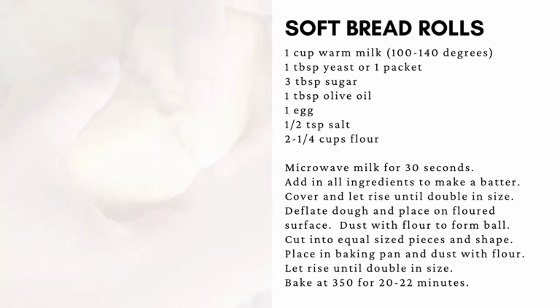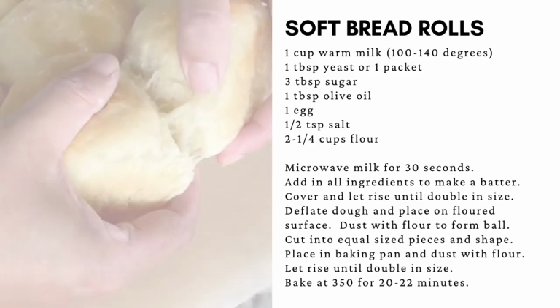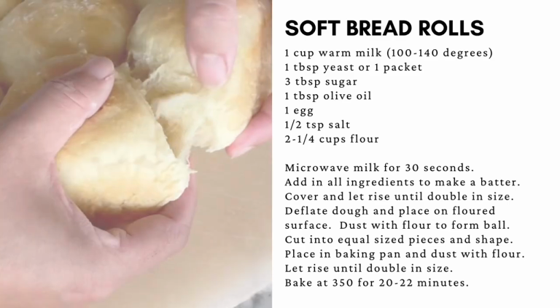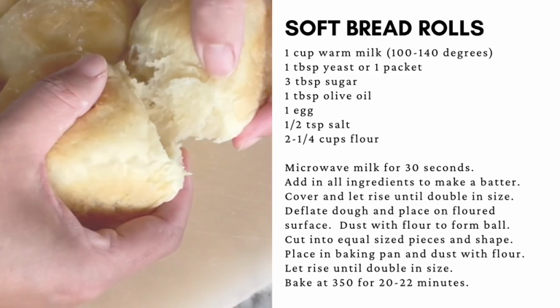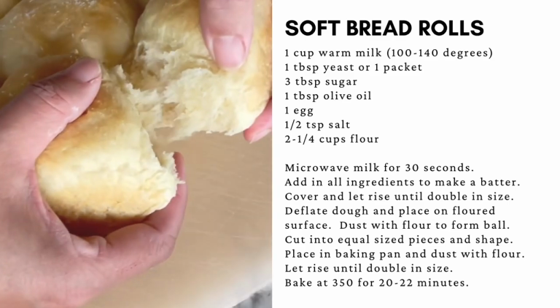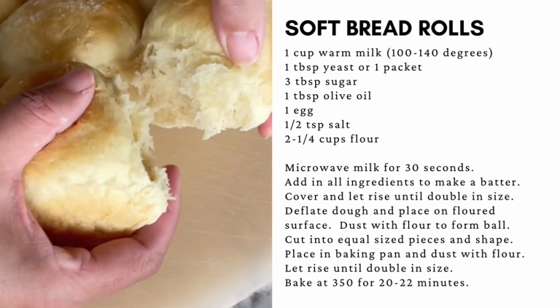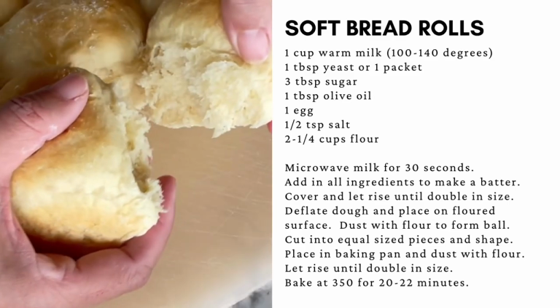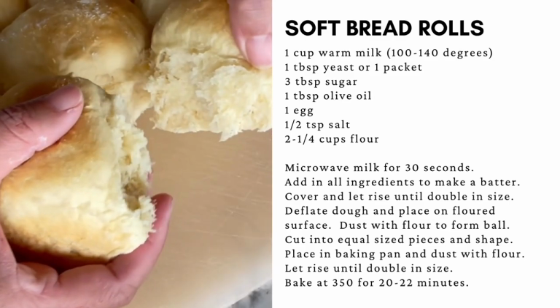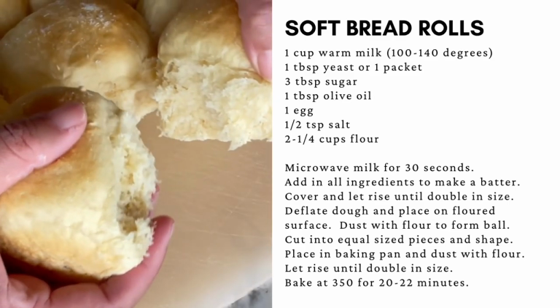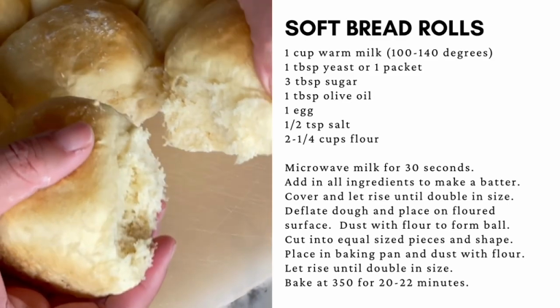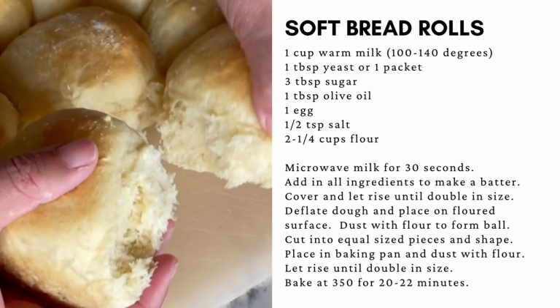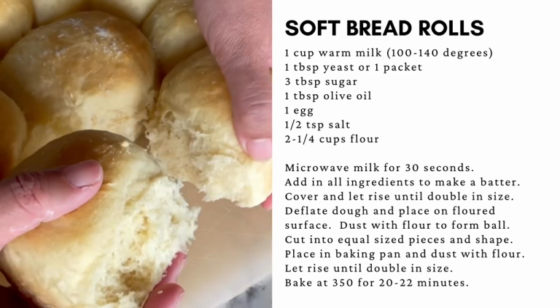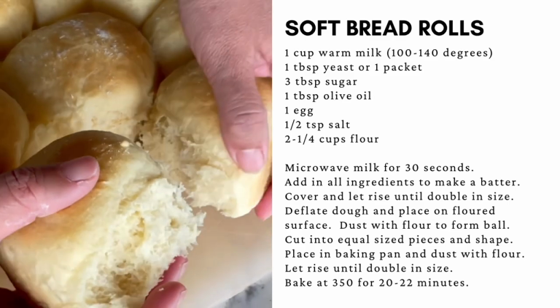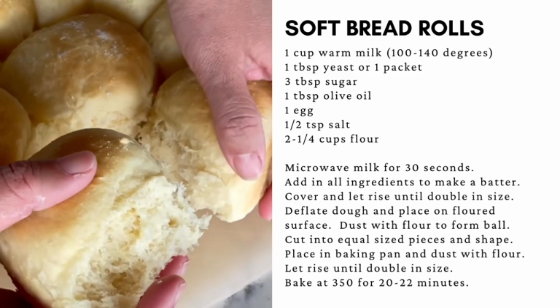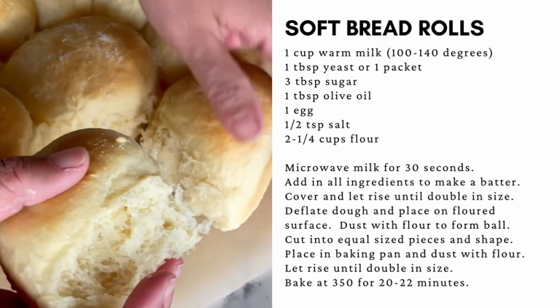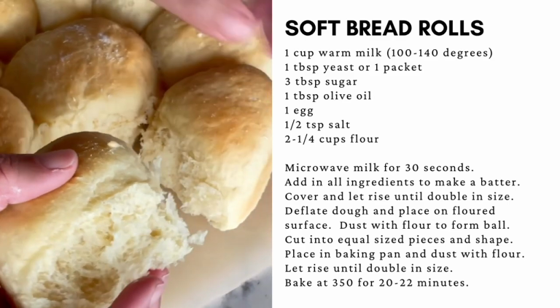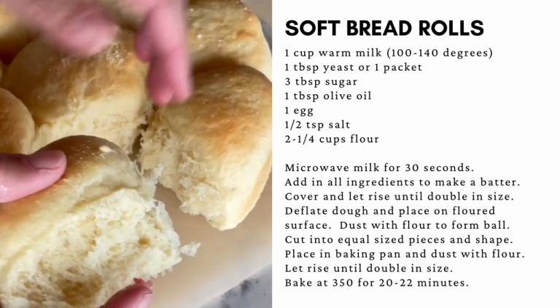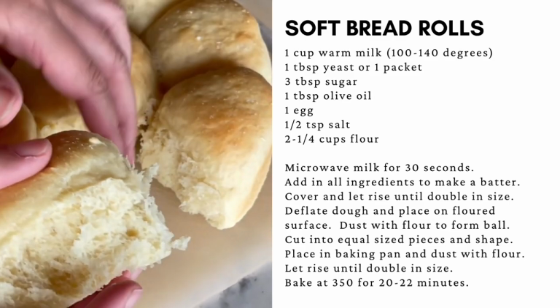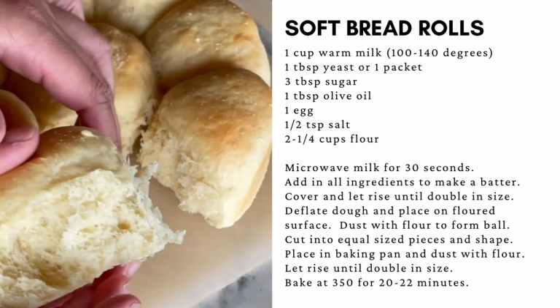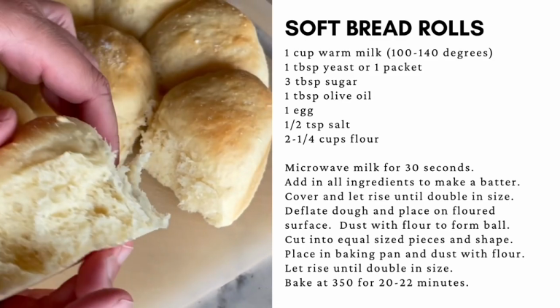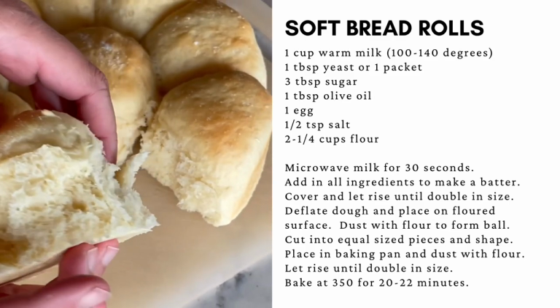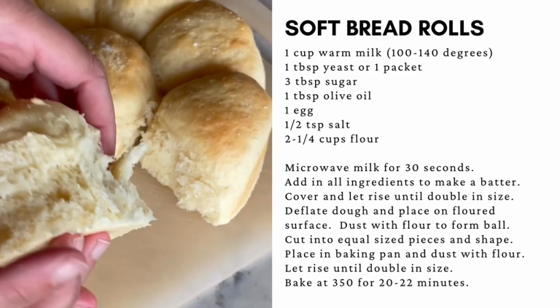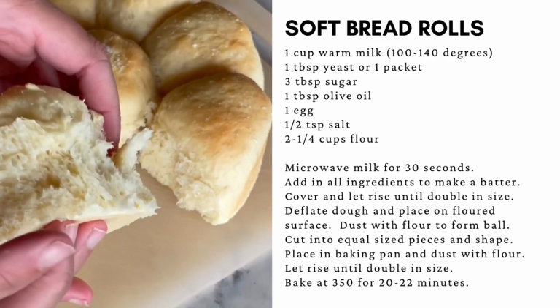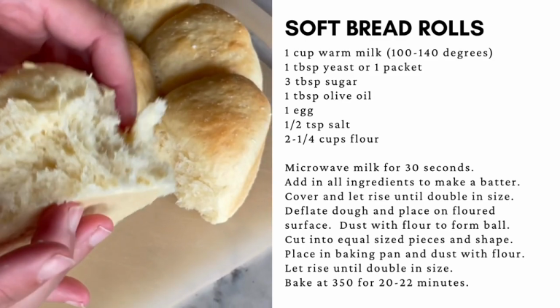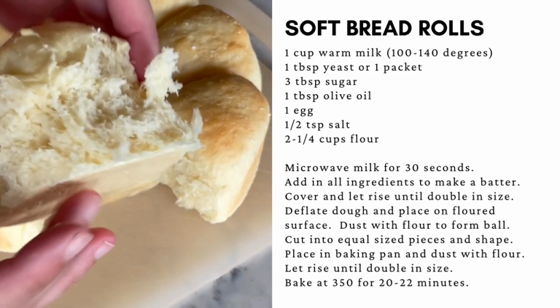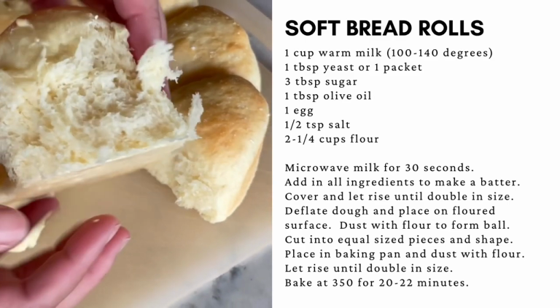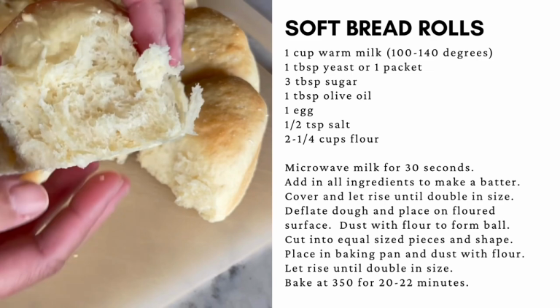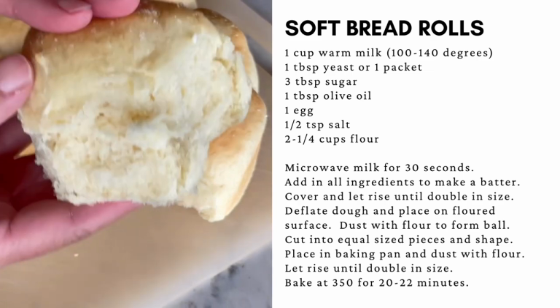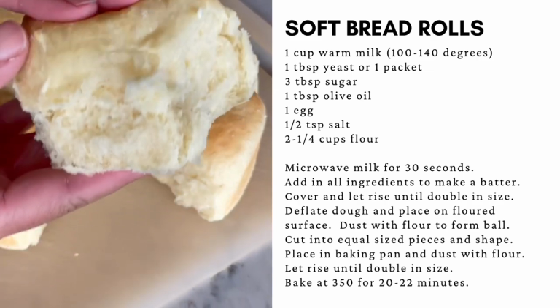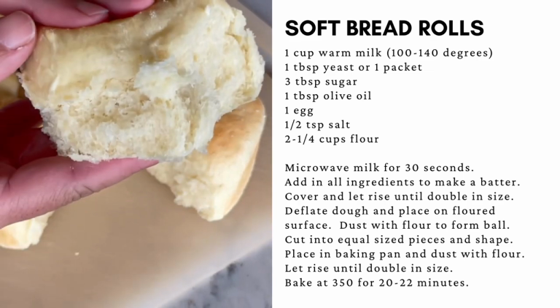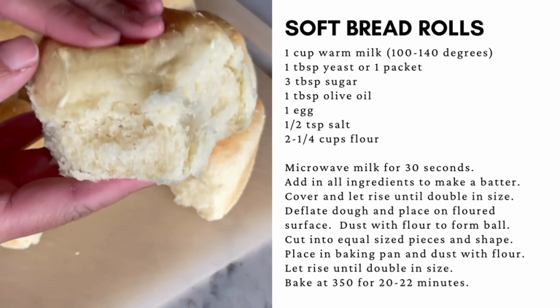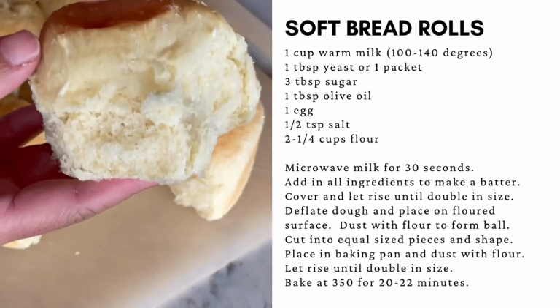Big, soft, and fluffy. These smell so good. Let's make some homemade dinner rolls.